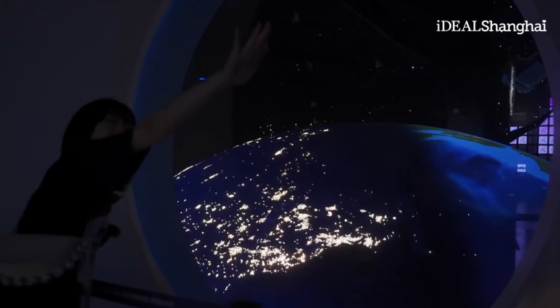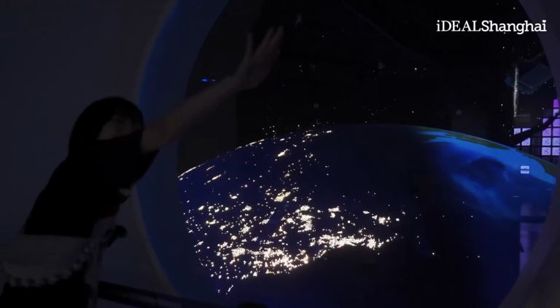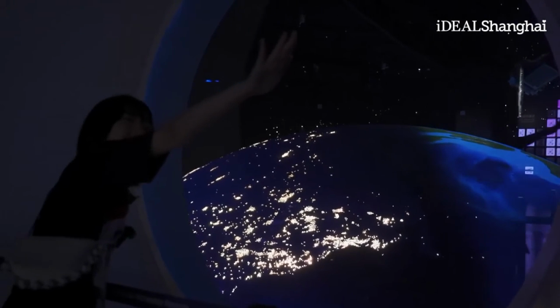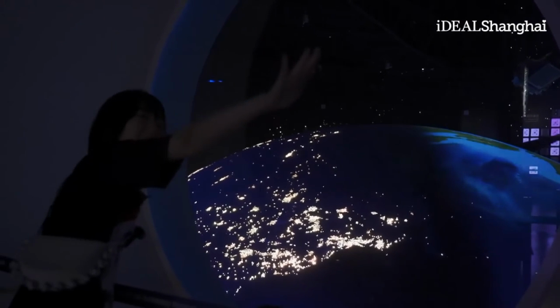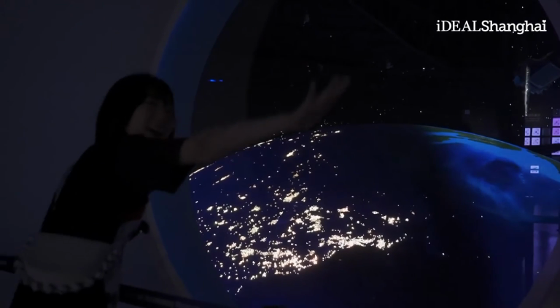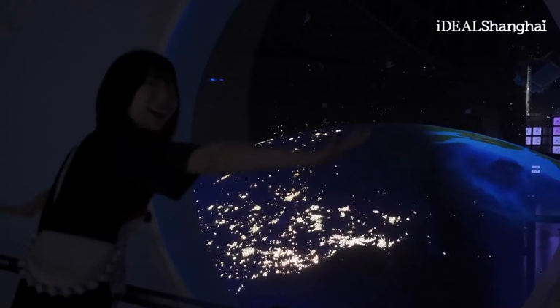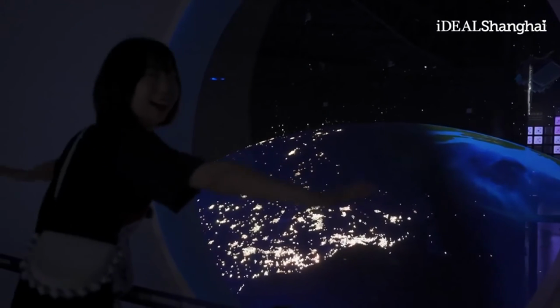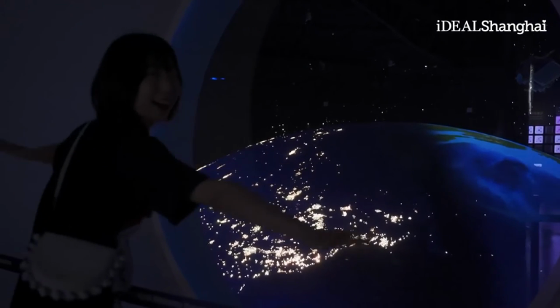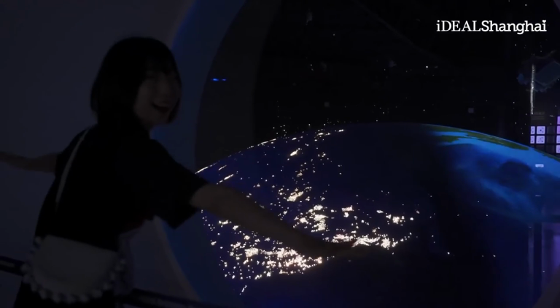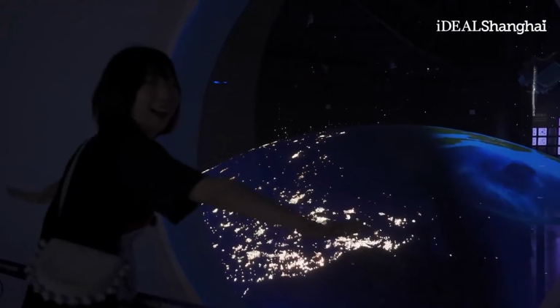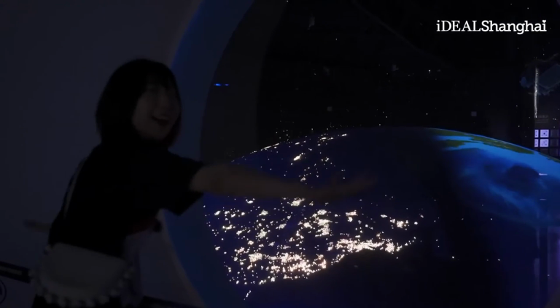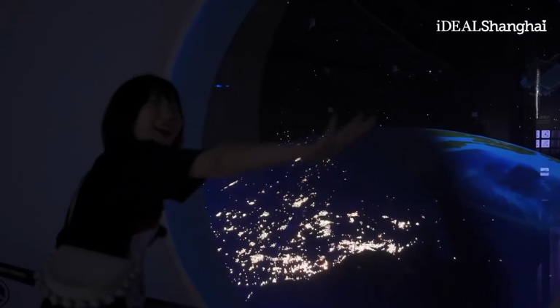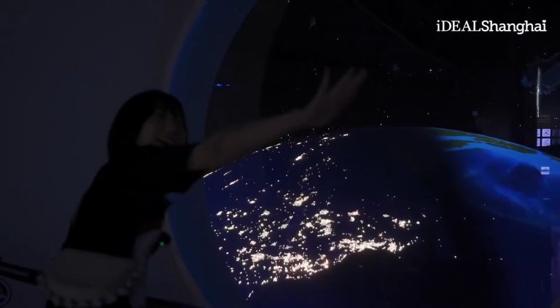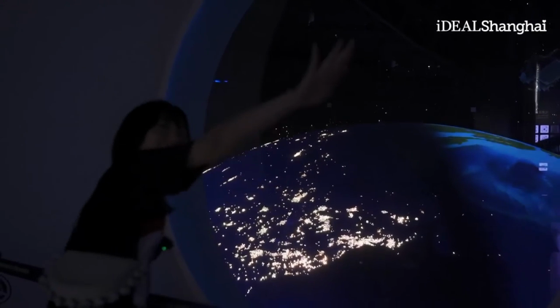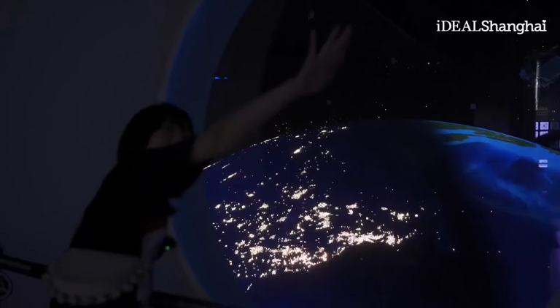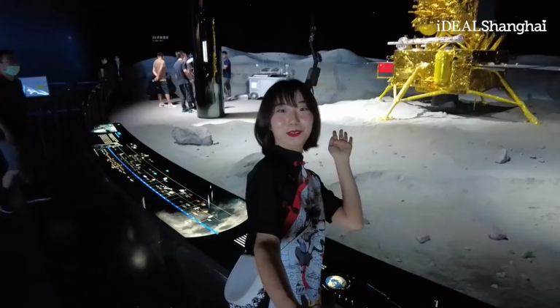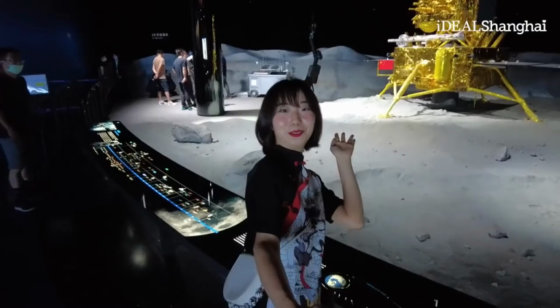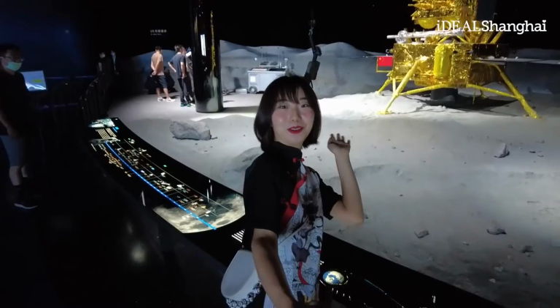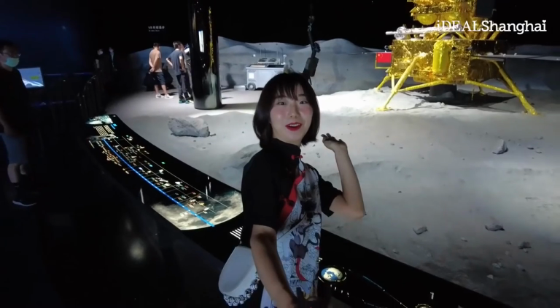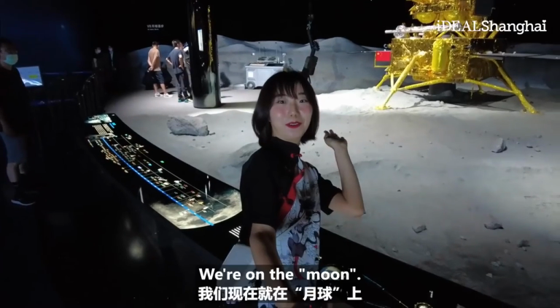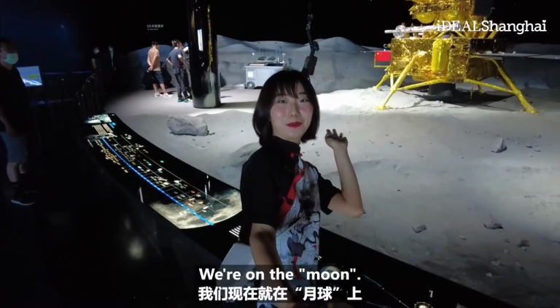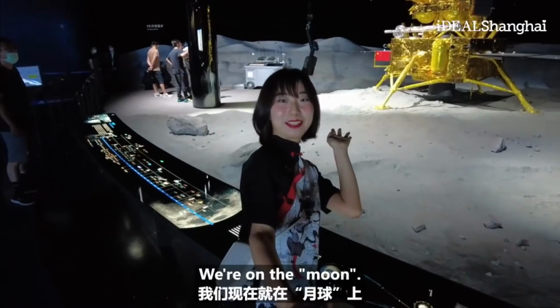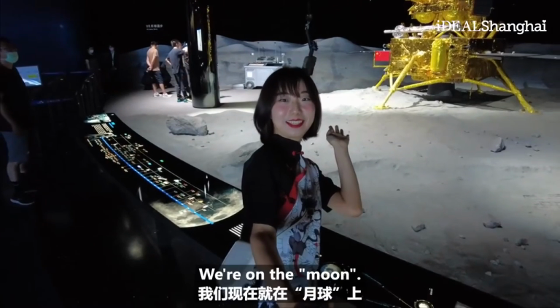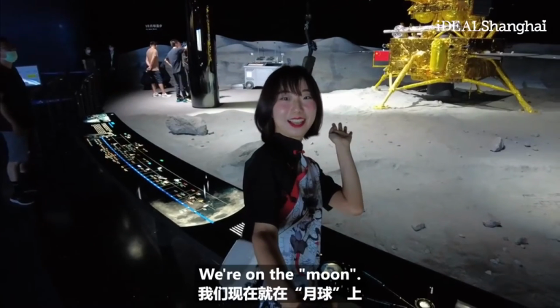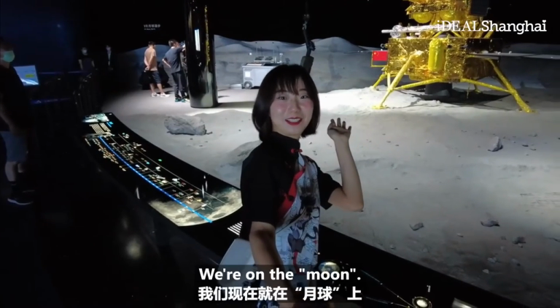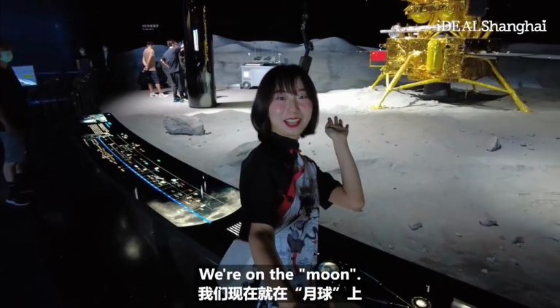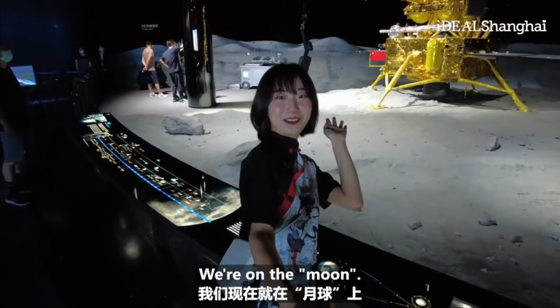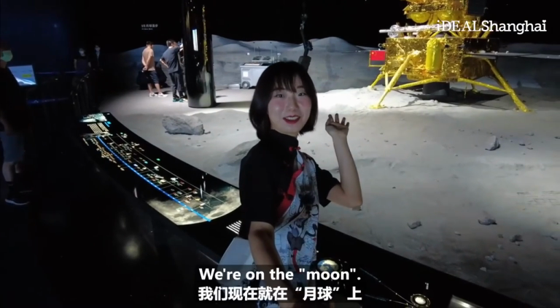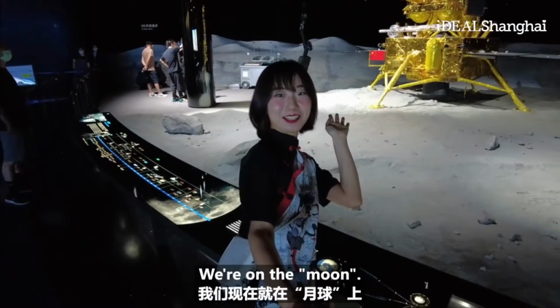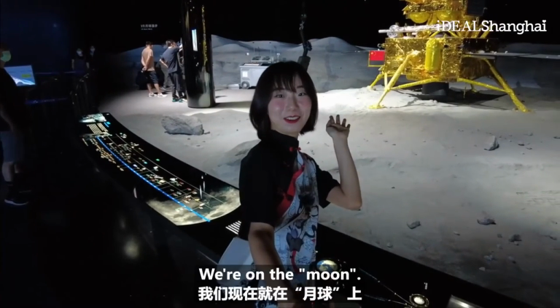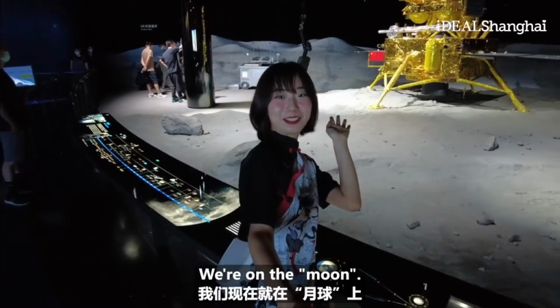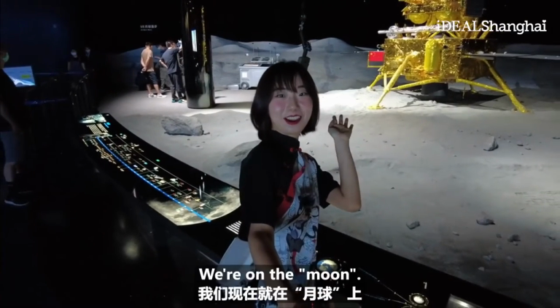Fly me to the moon! 我们现在就在月球上，后面这个金色的就是我国的嫦娥5号探测器，金光闪闪，非常的漂亮，哇哇！（Fly me to the moon! We're now standing on the Moon — behind me that golden object is China's Chang'e-5 lunar probe. It's gleaming gold and incredibly beautiful, wow!）